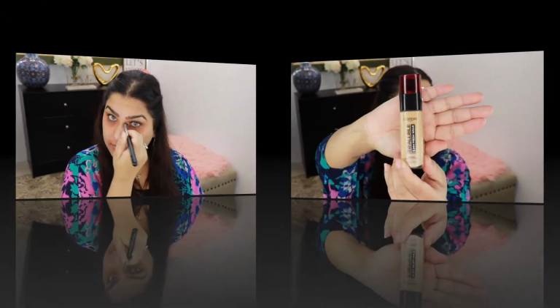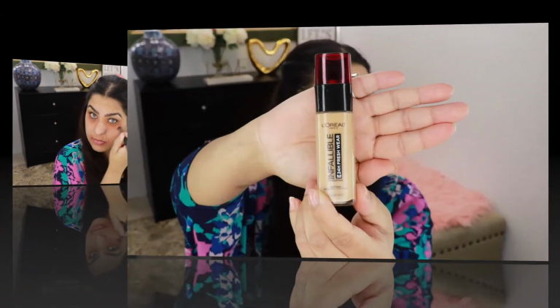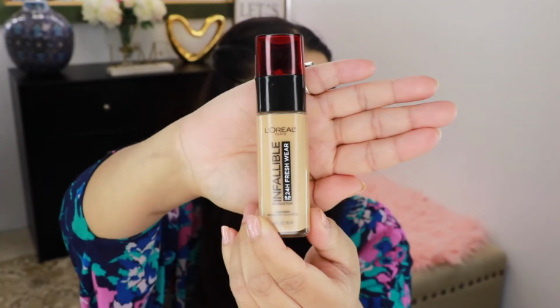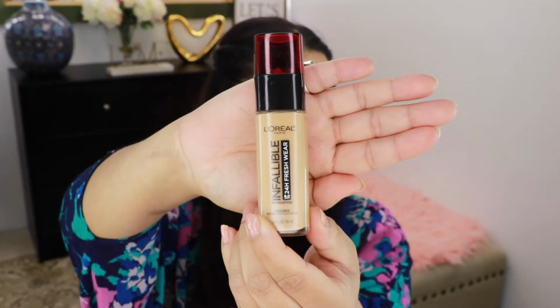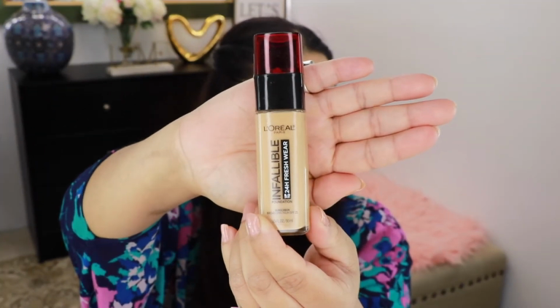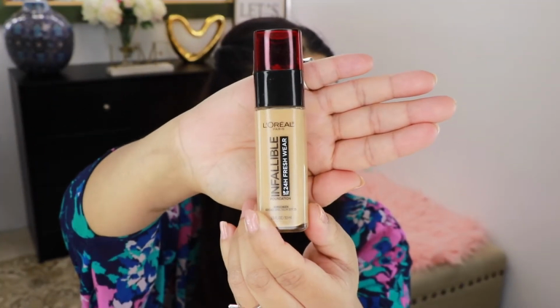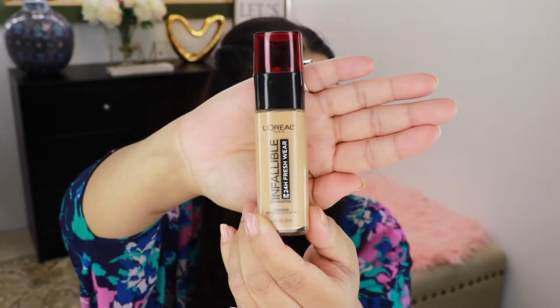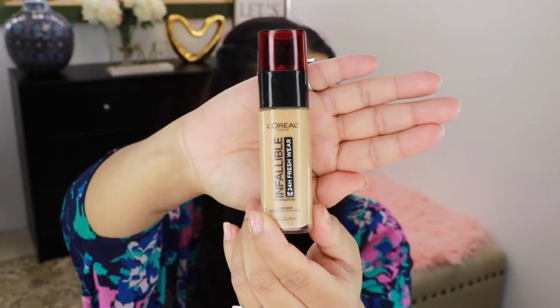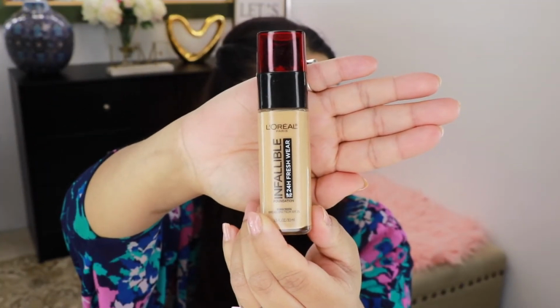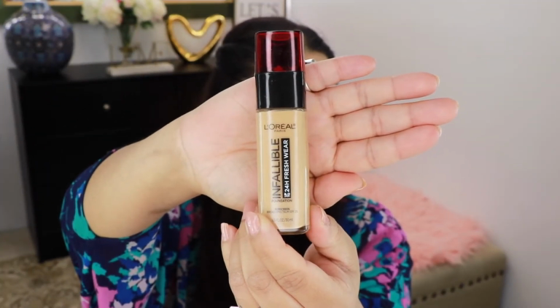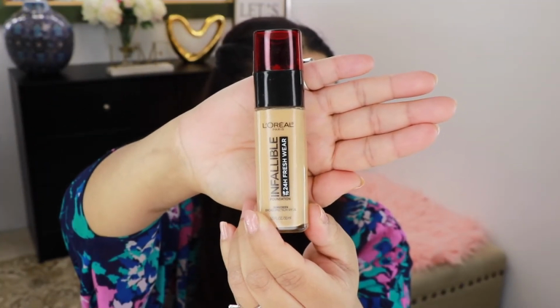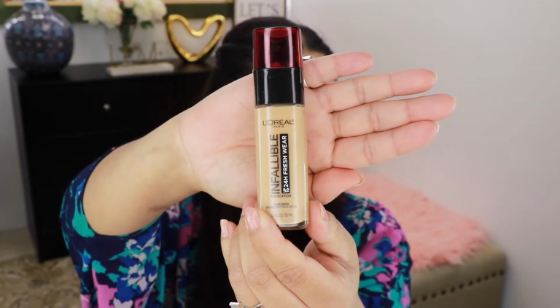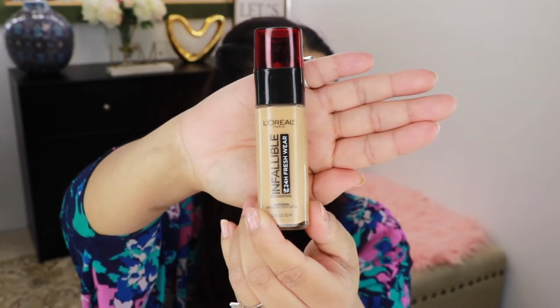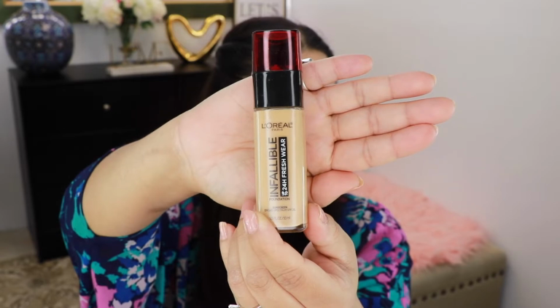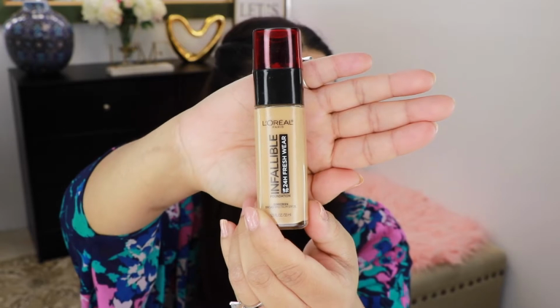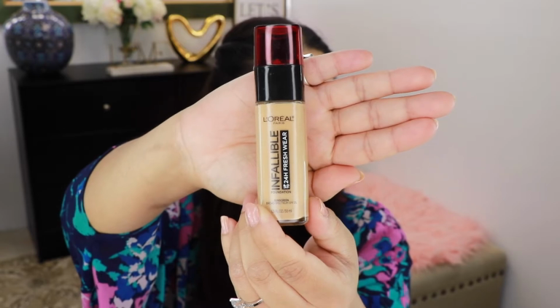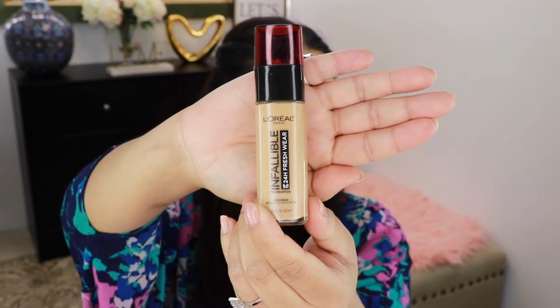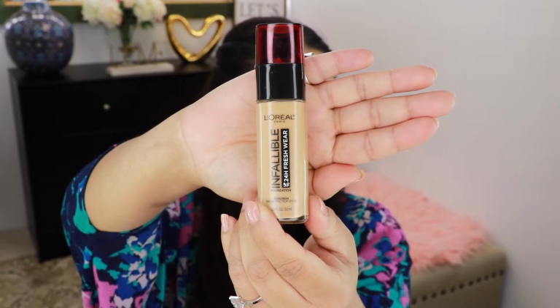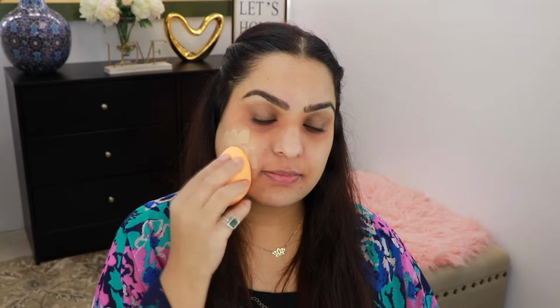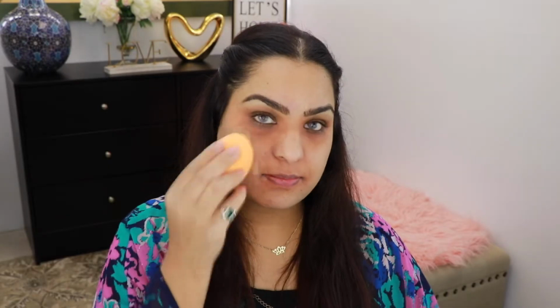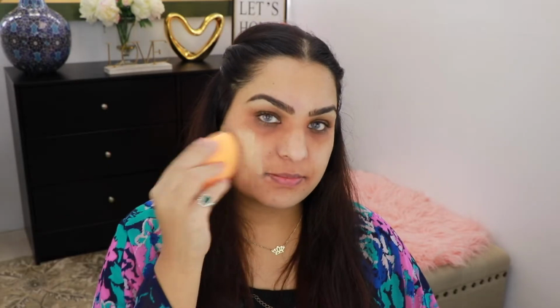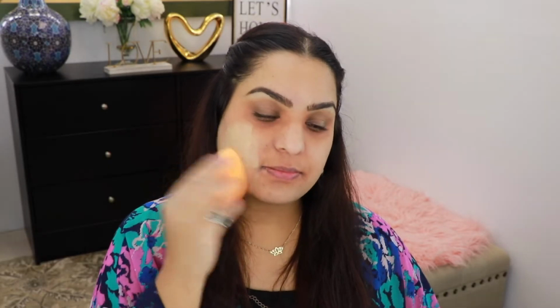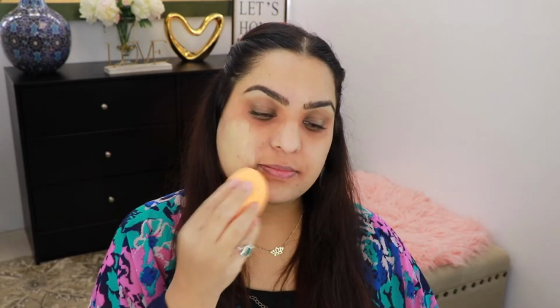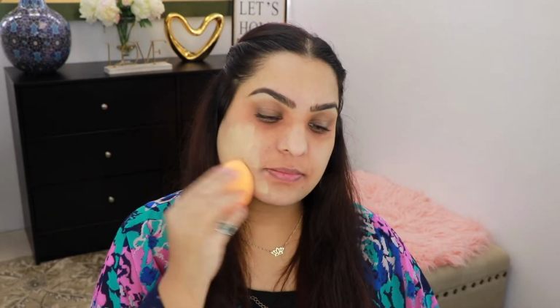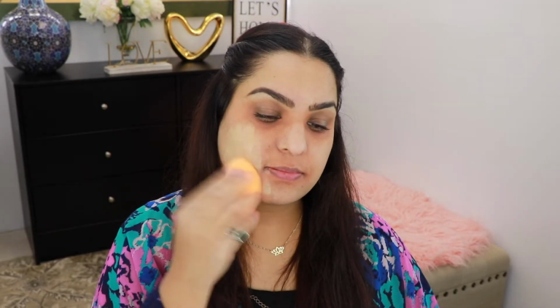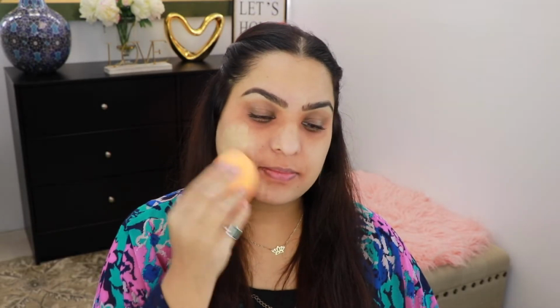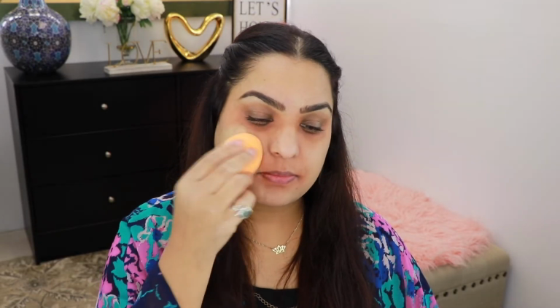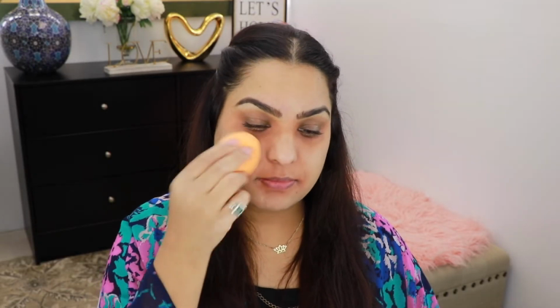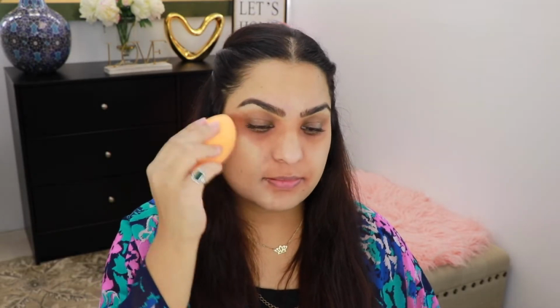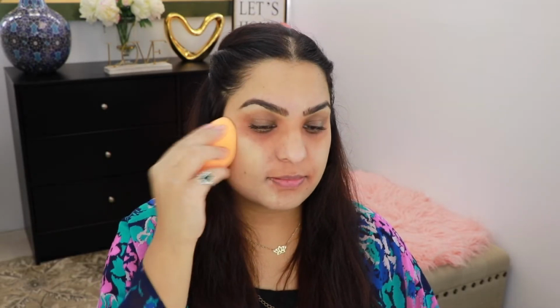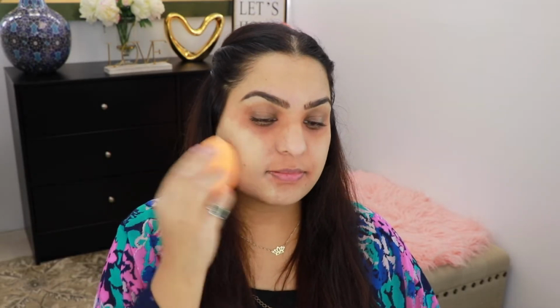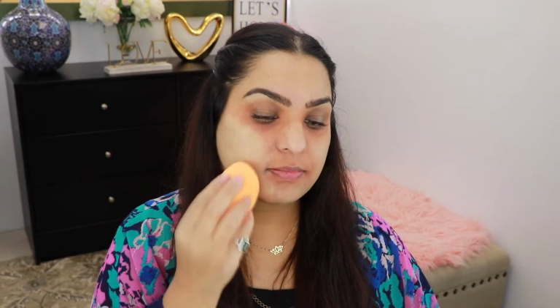I'm going to use this L'Oreal Infallible foundation and I'm in the shade Radiant Sand. I'm going to apply my foundation using a damp beauty sponge from Real Techniques.